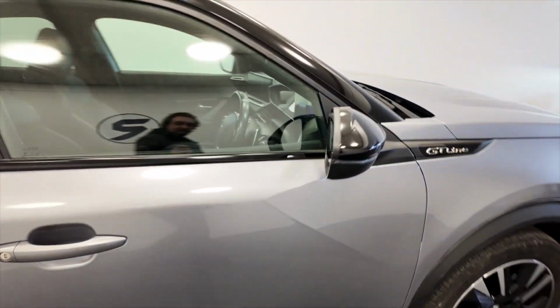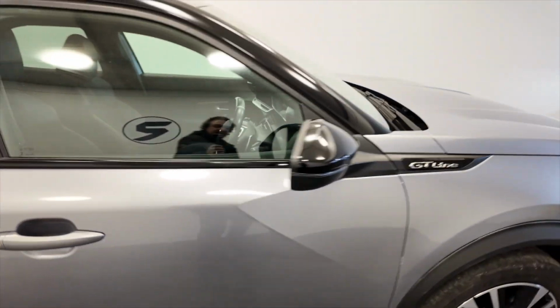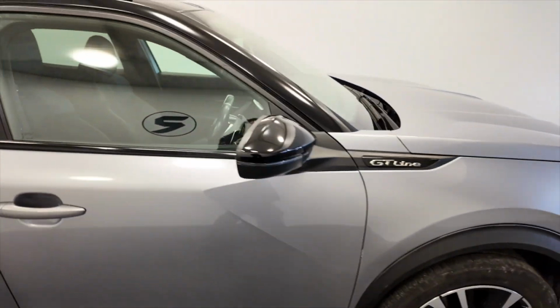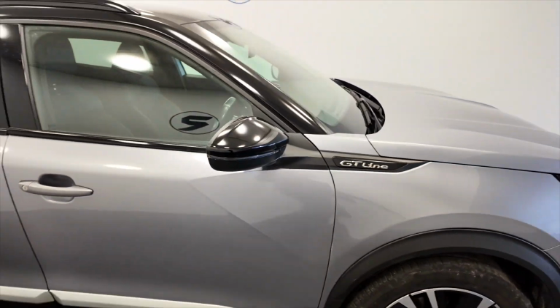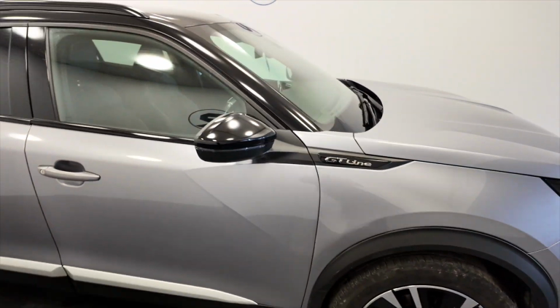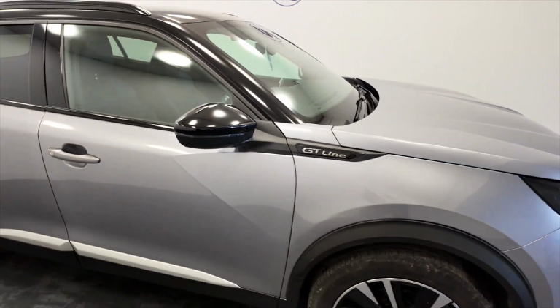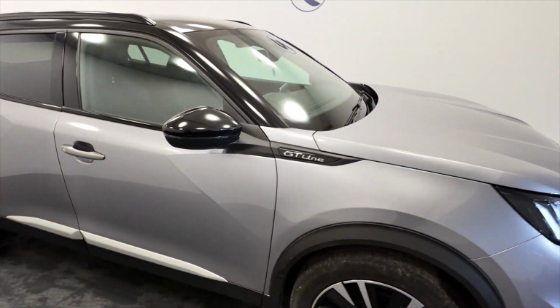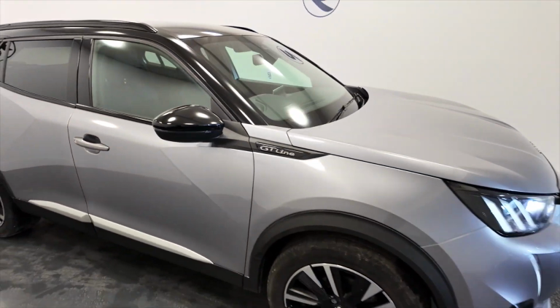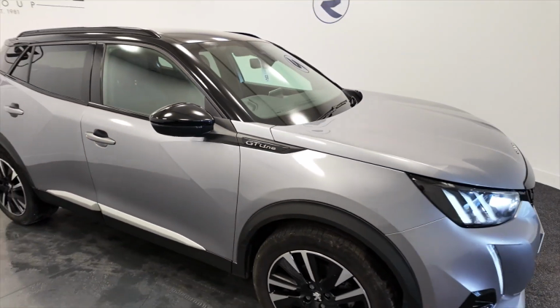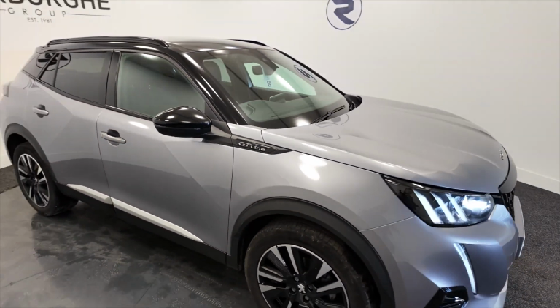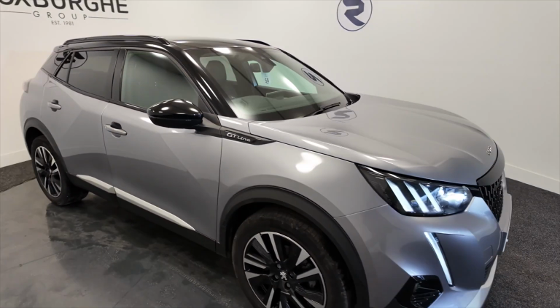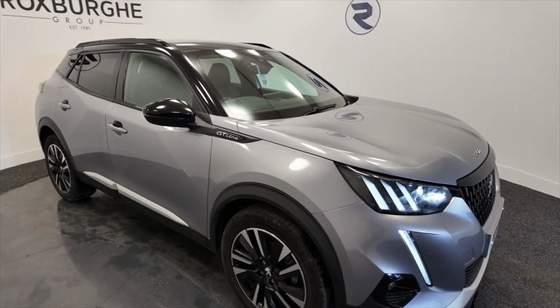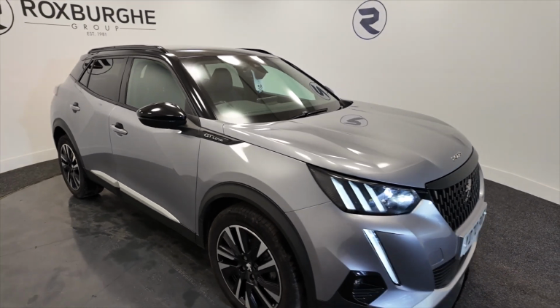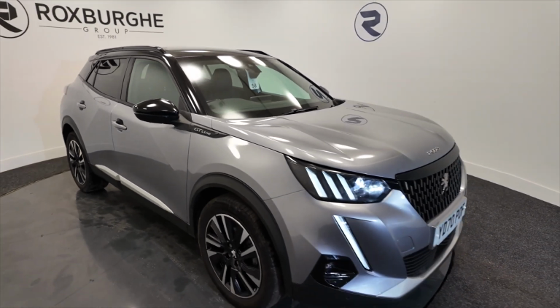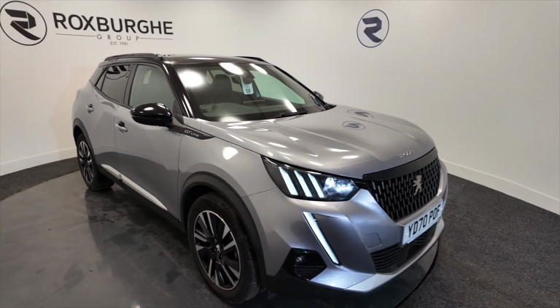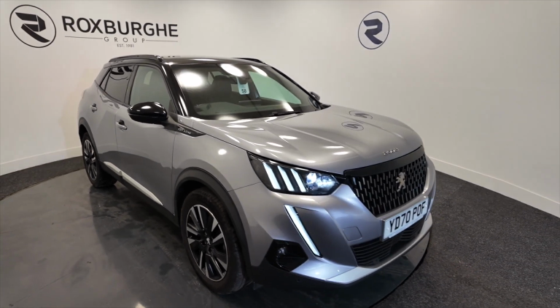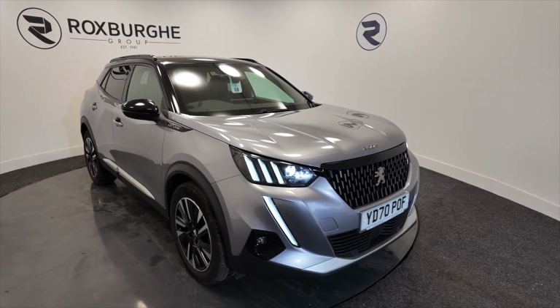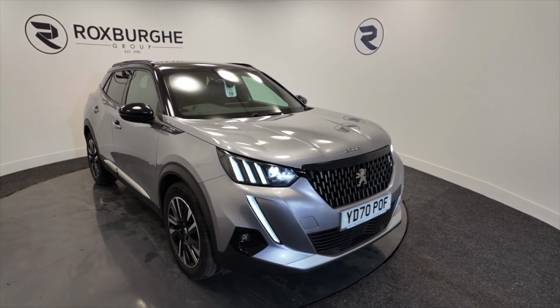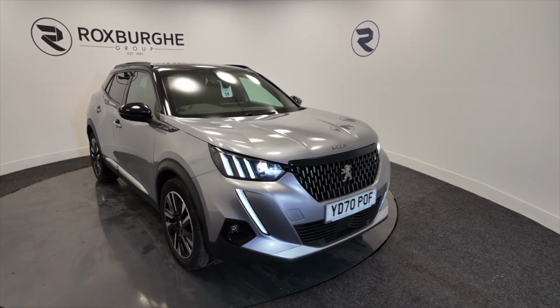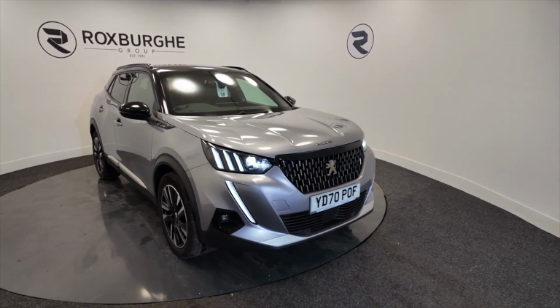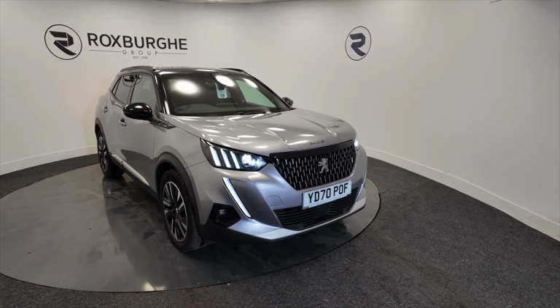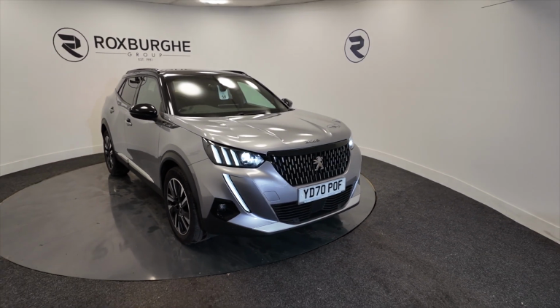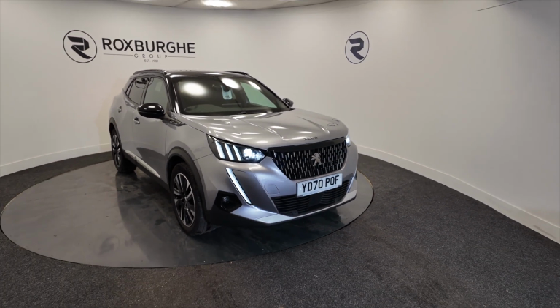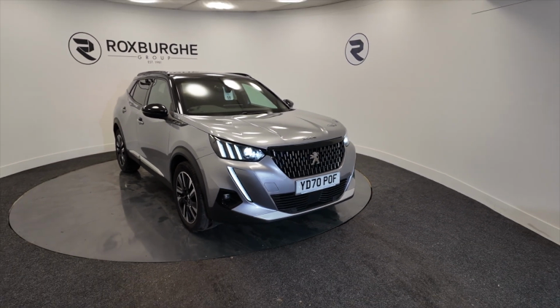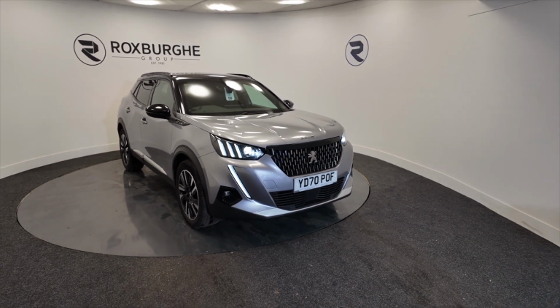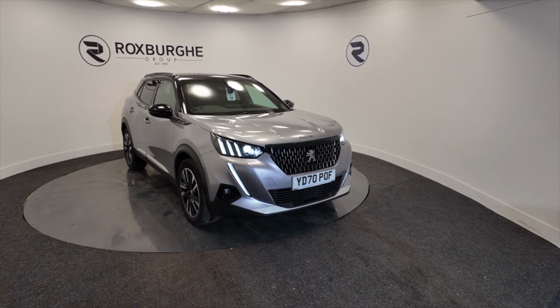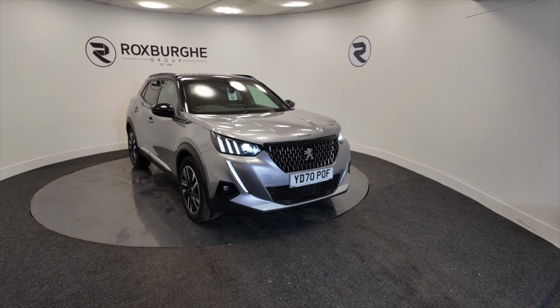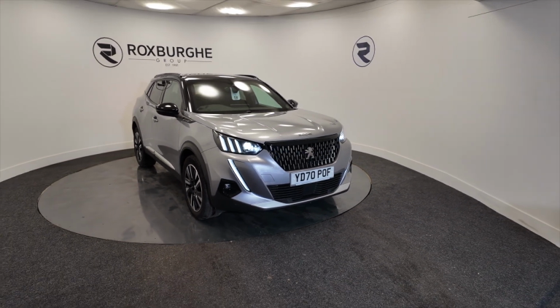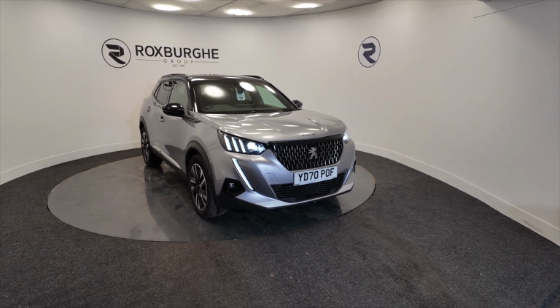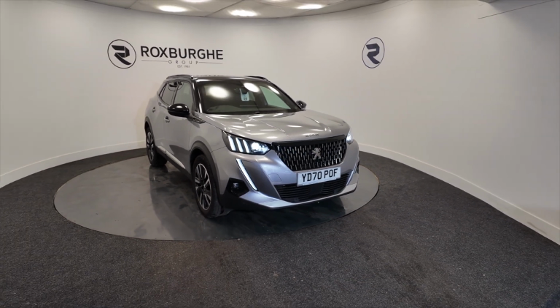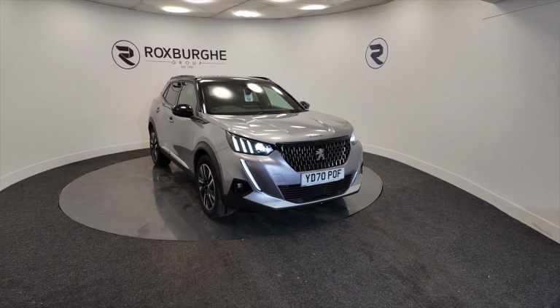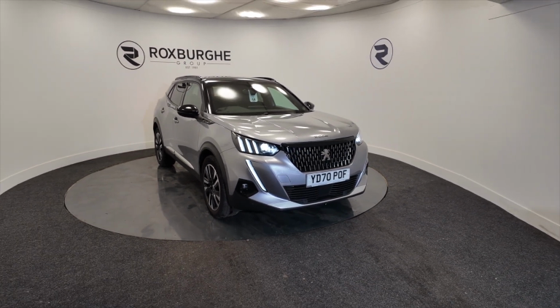If you'd like any more information on this vehicle or any of our vehicles here at Roxburgh, you can always visit our website or give us a call today. Thank you.